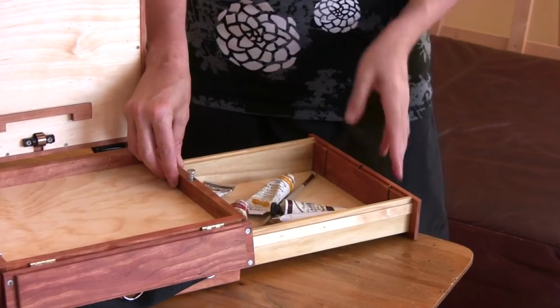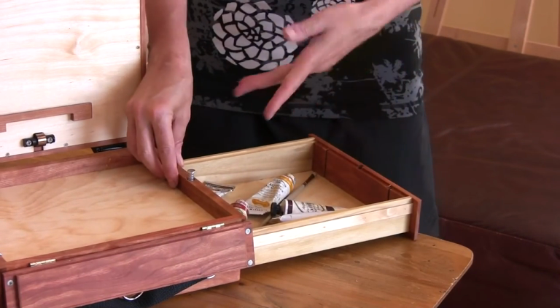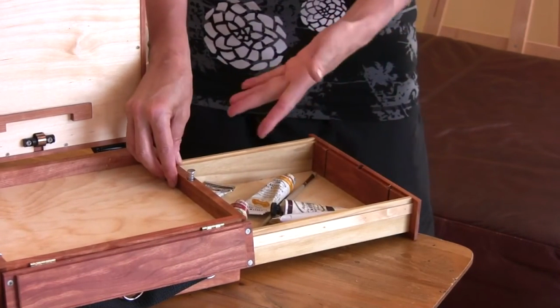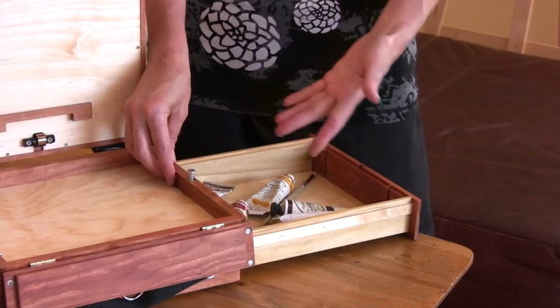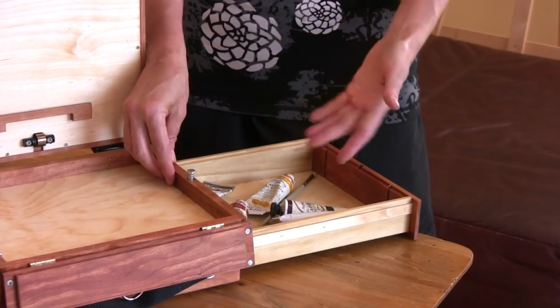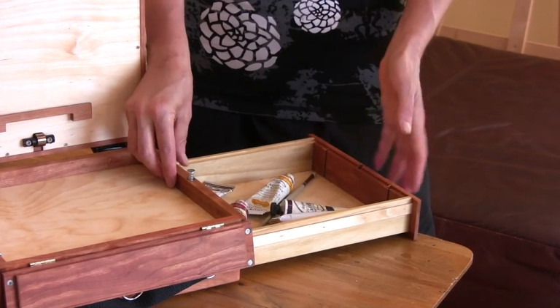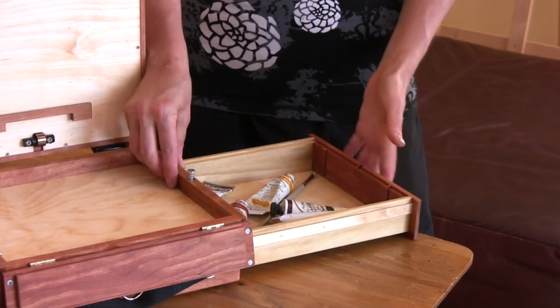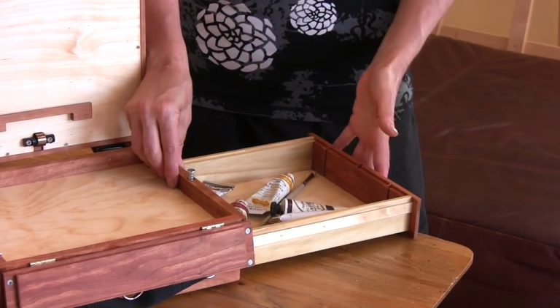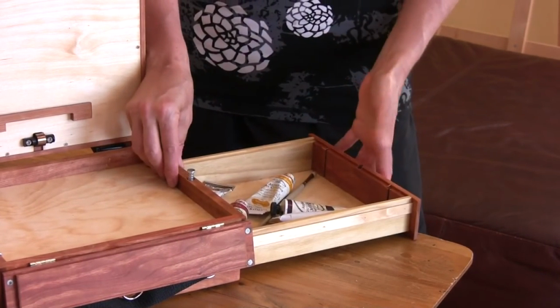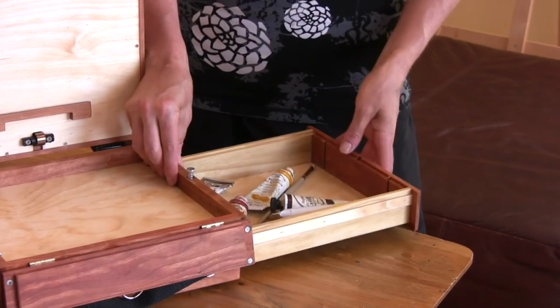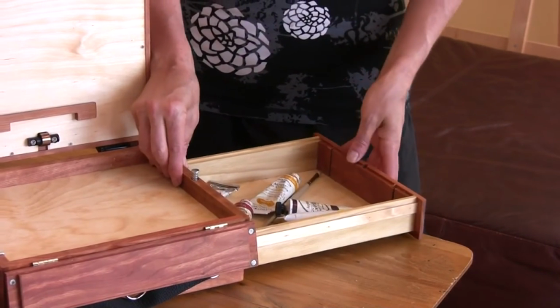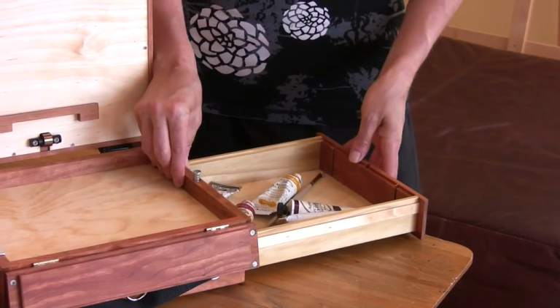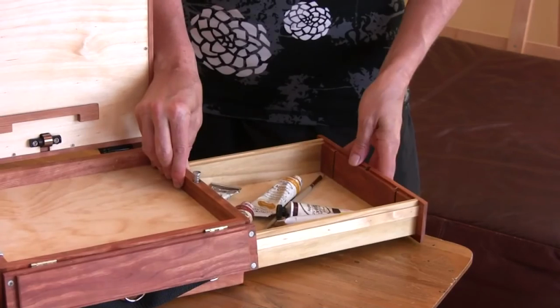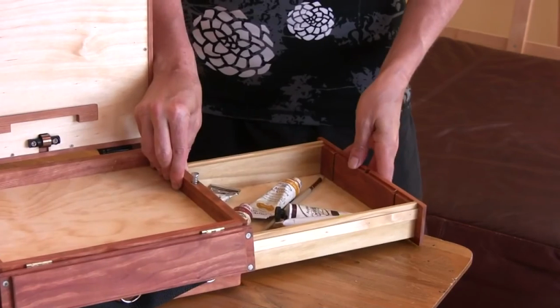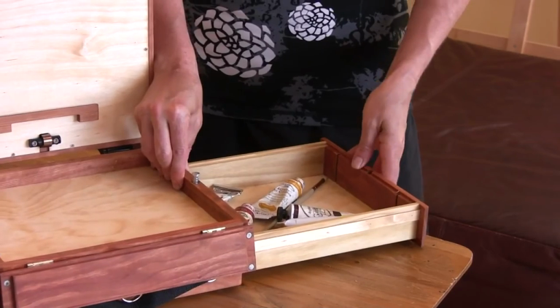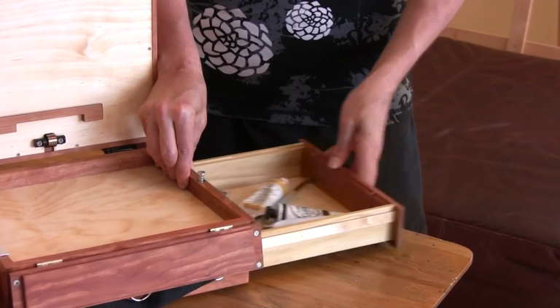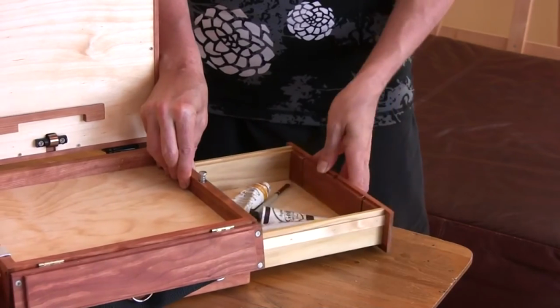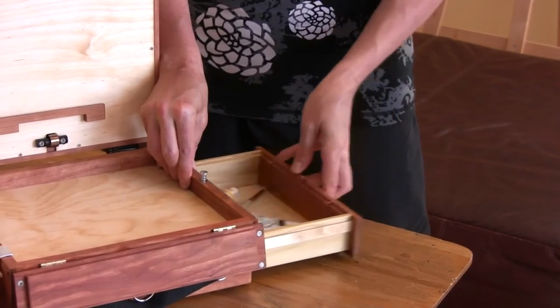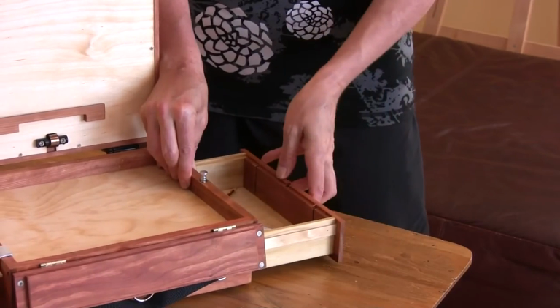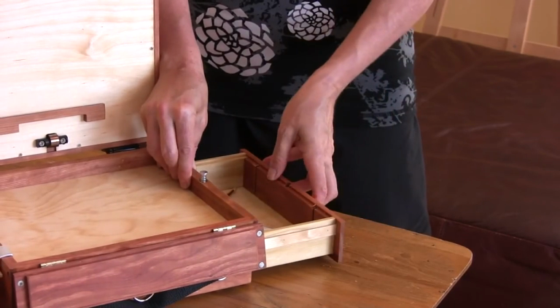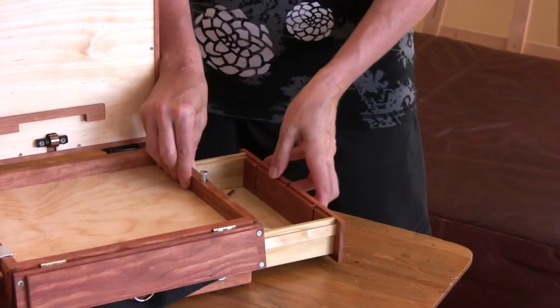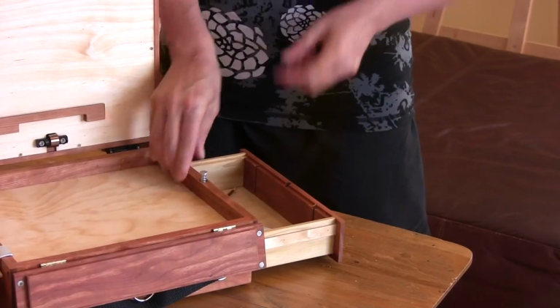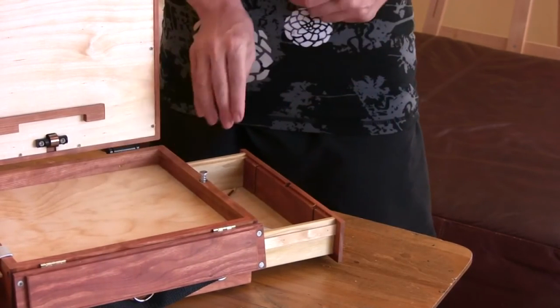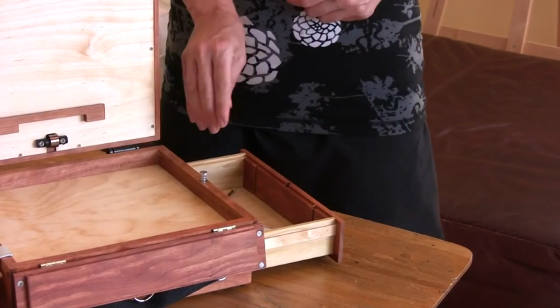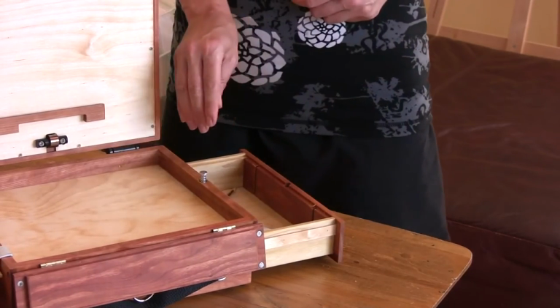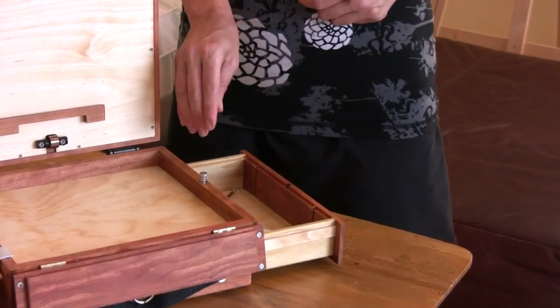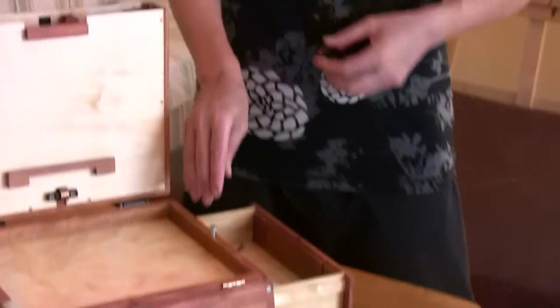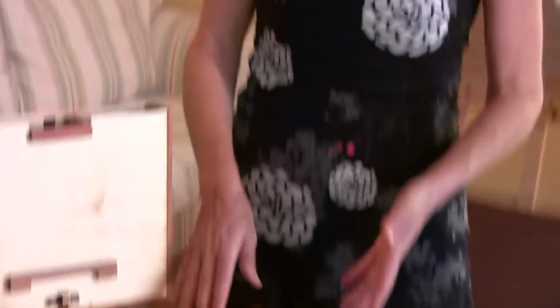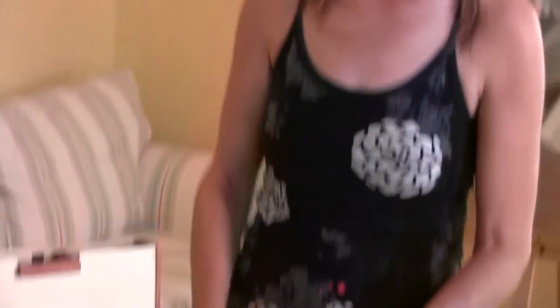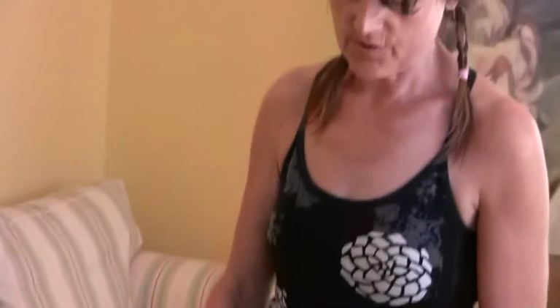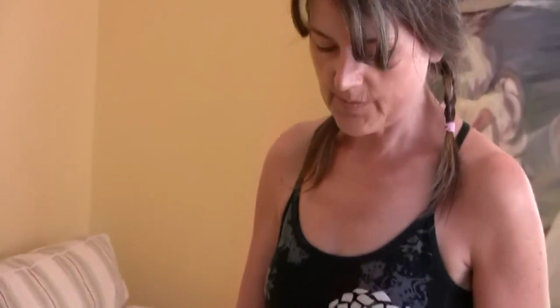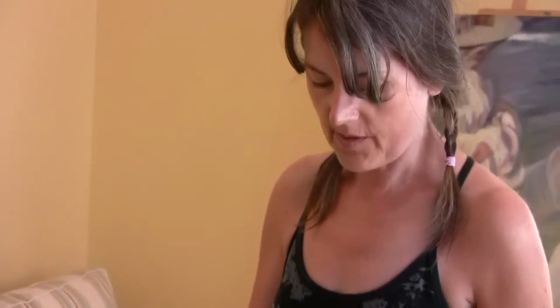It locks there. The magnet caught it. And when you put it, it locks there as well. So, two spots.